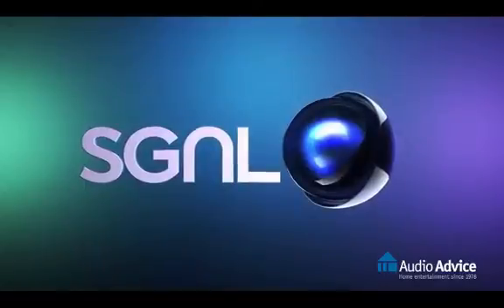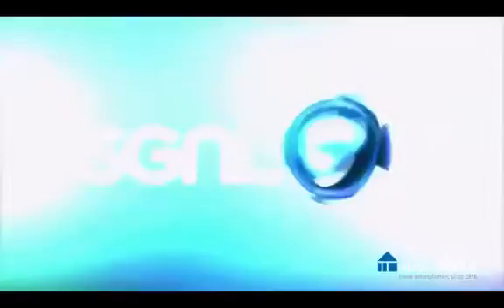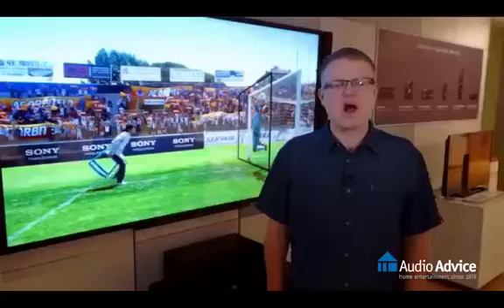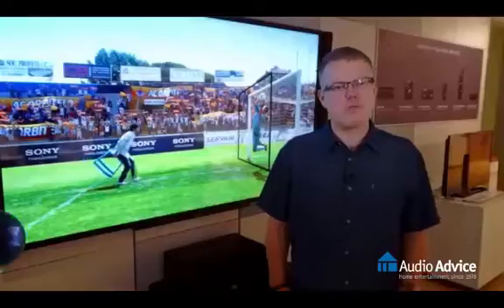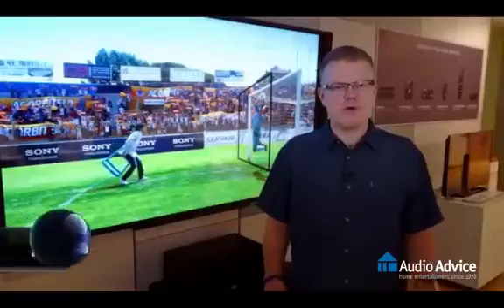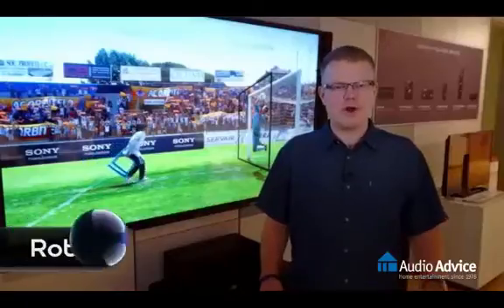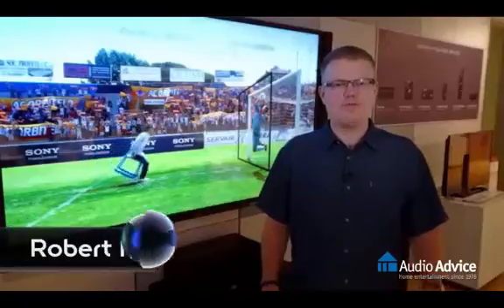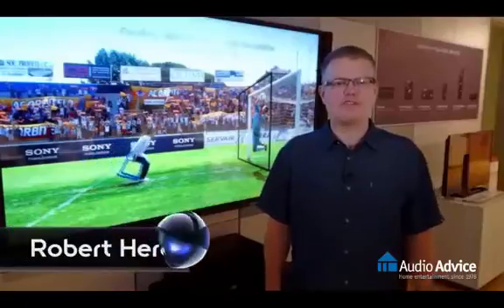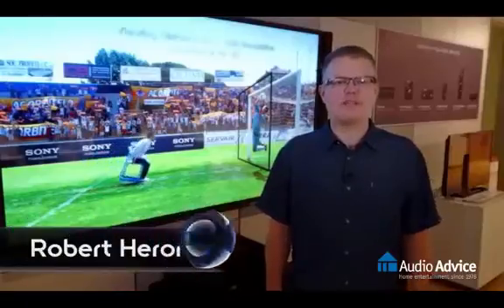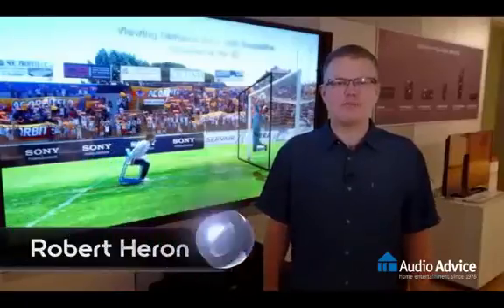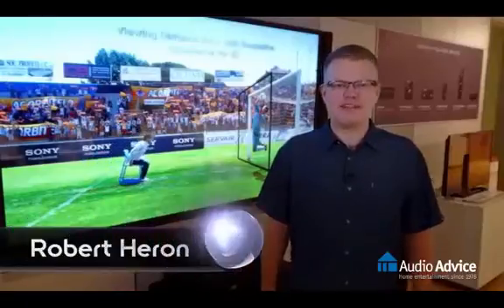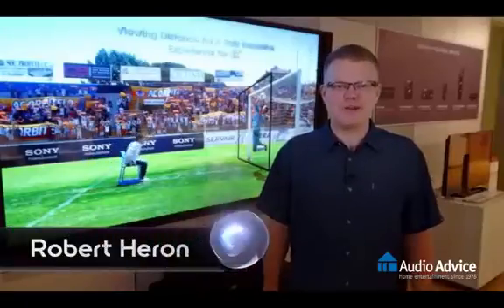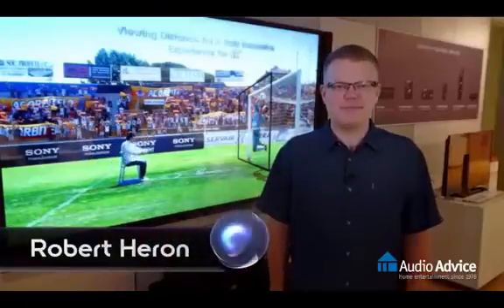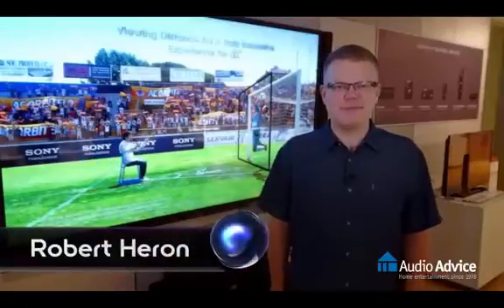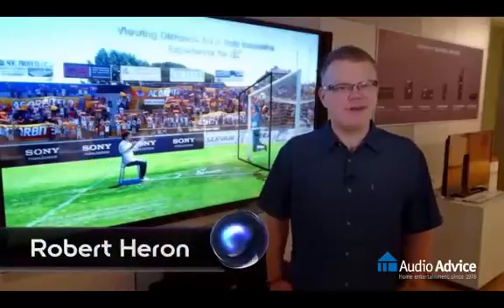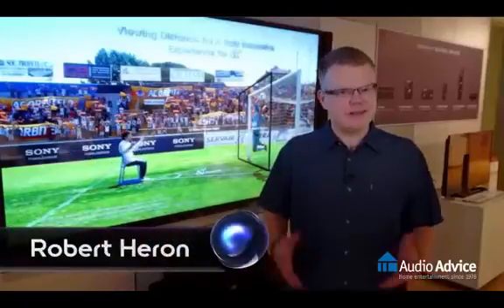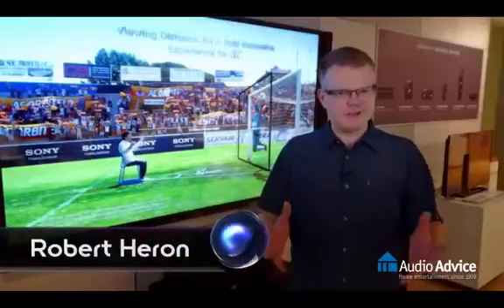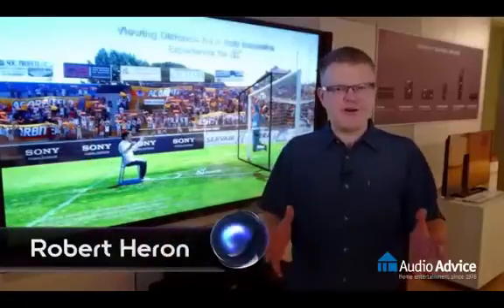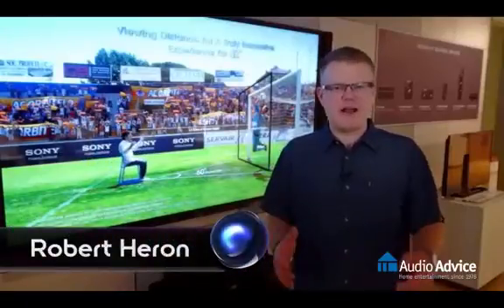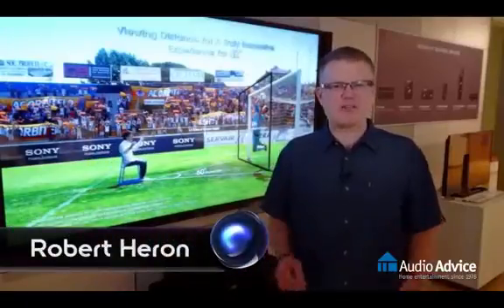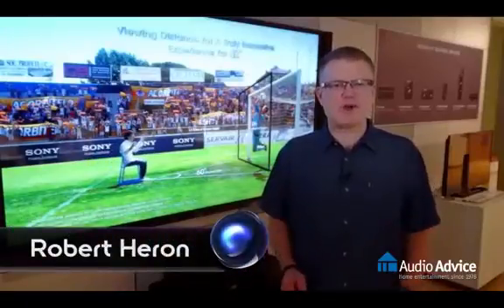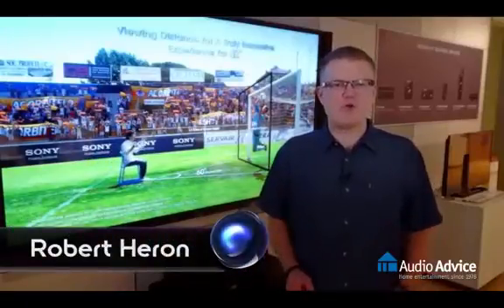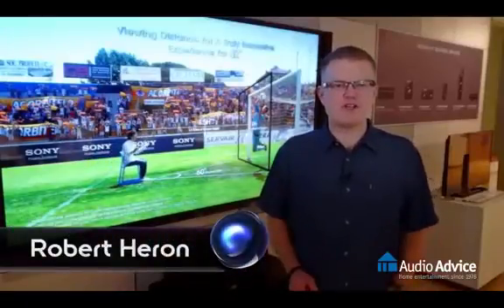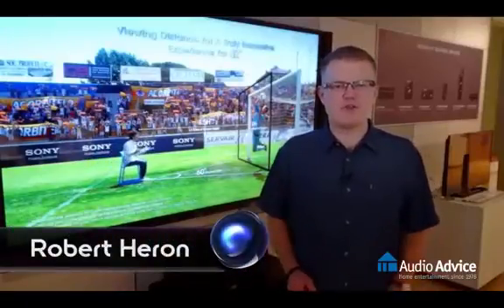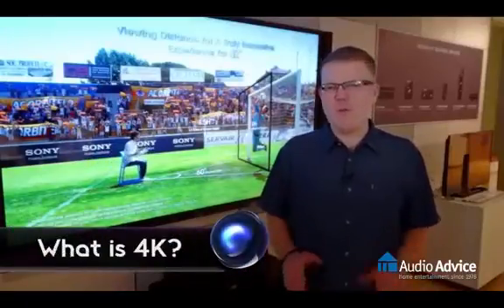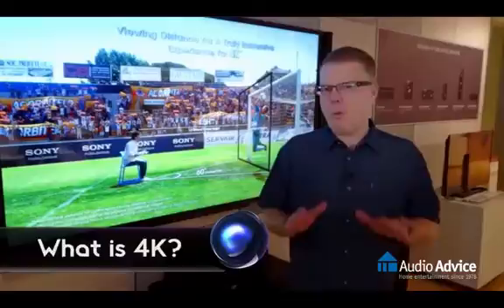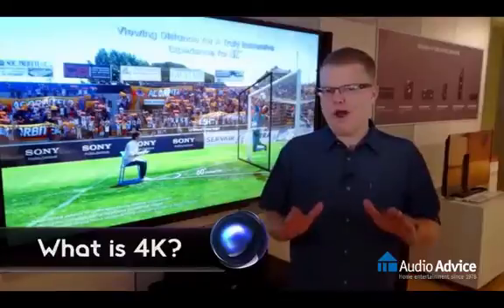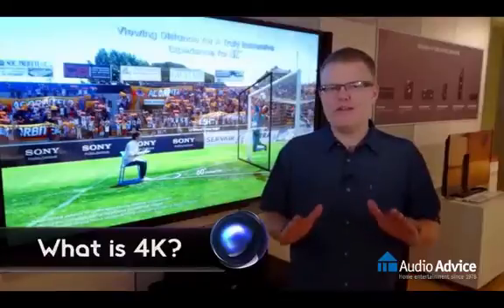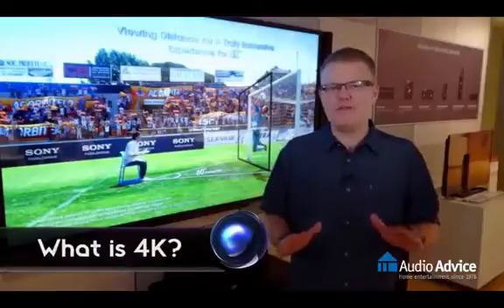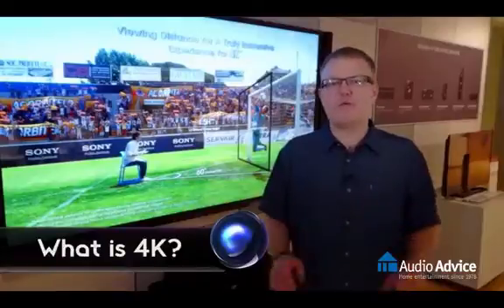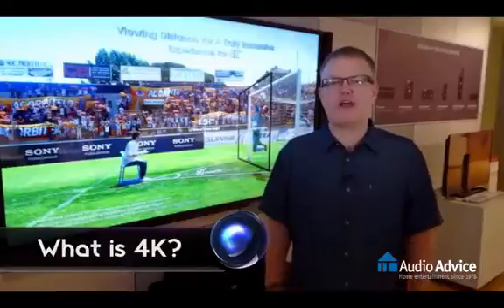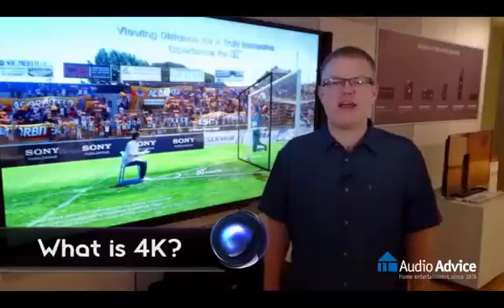Hi, I'm Robert Heron for Signal by Sony. Let's start off by answering a question: what is 4K?